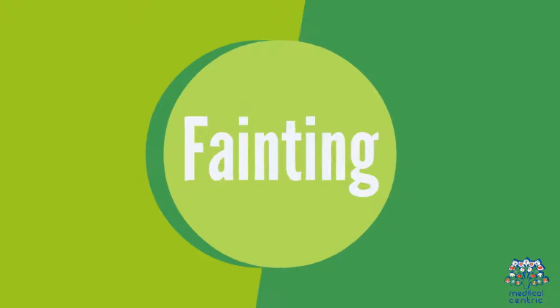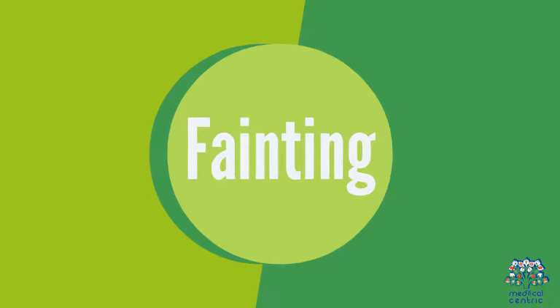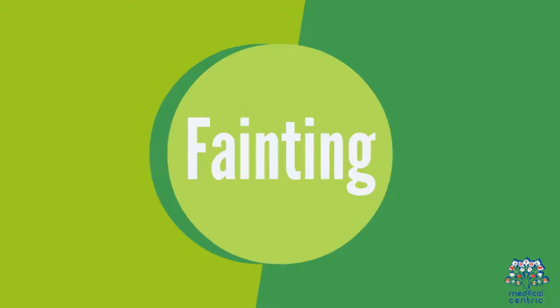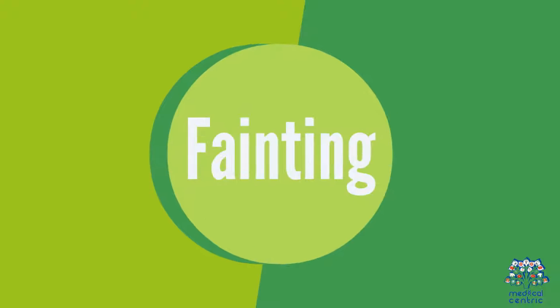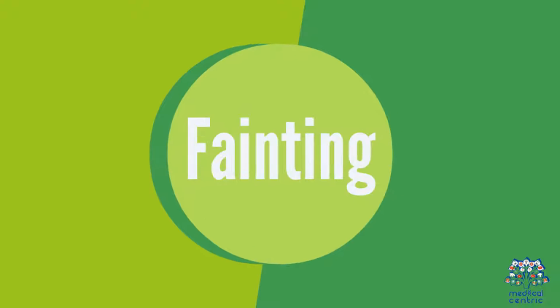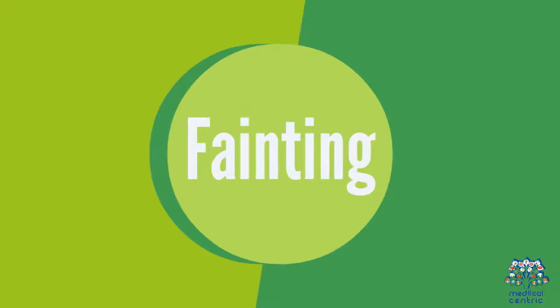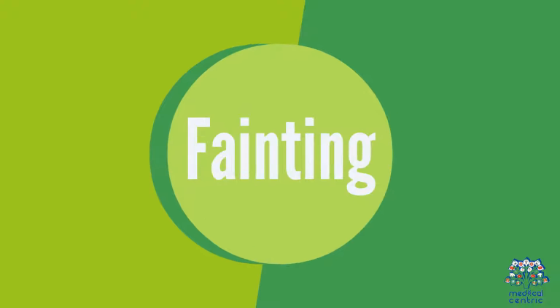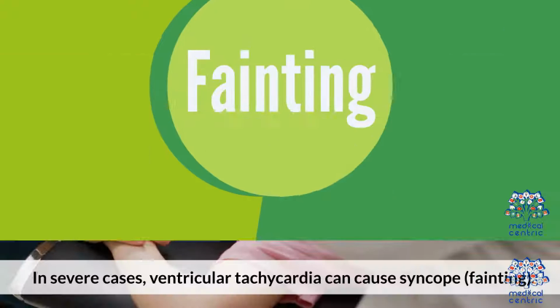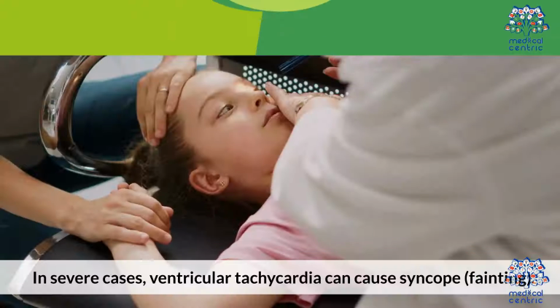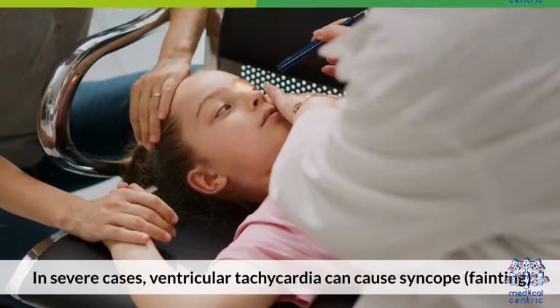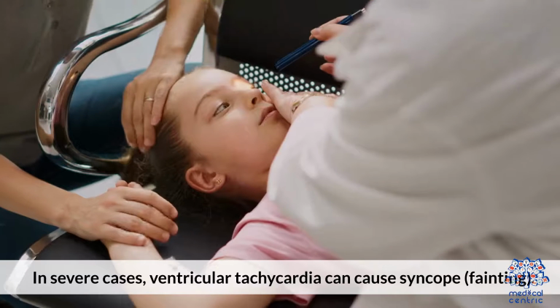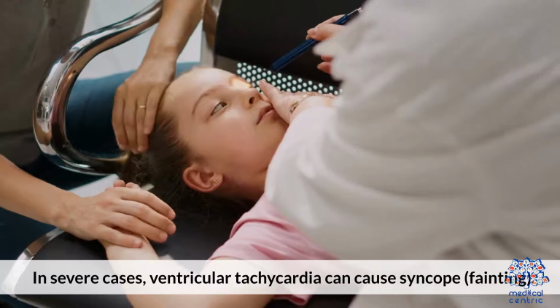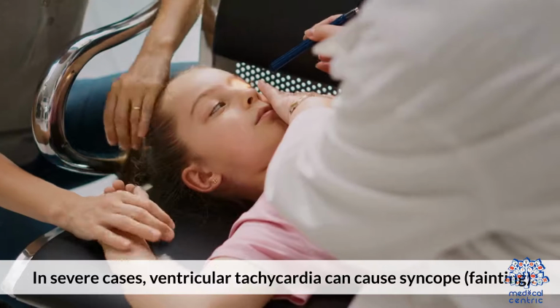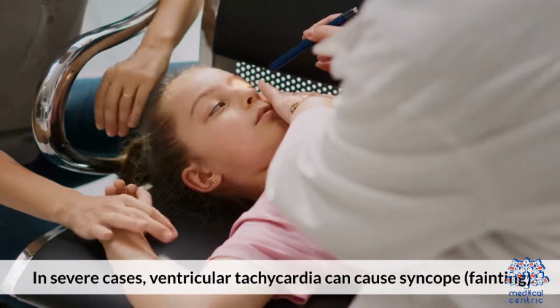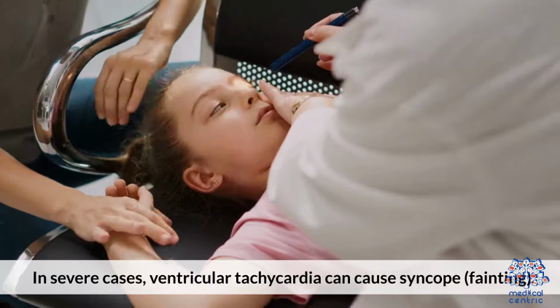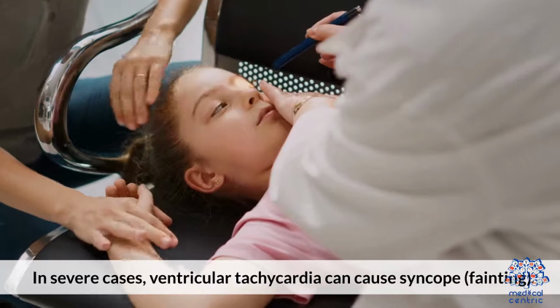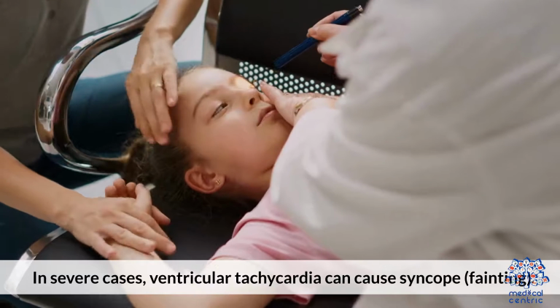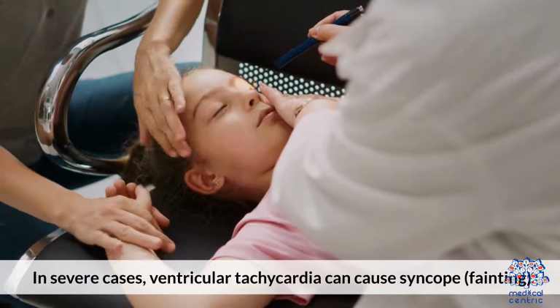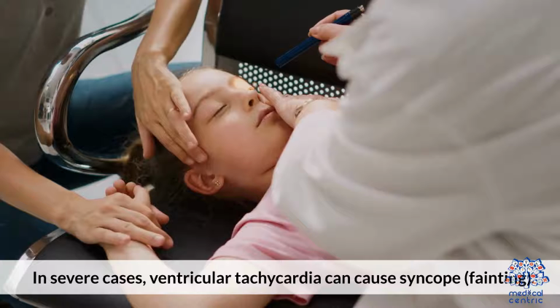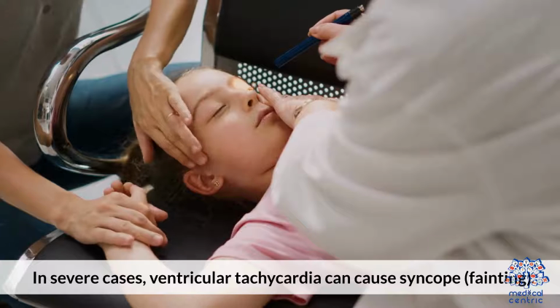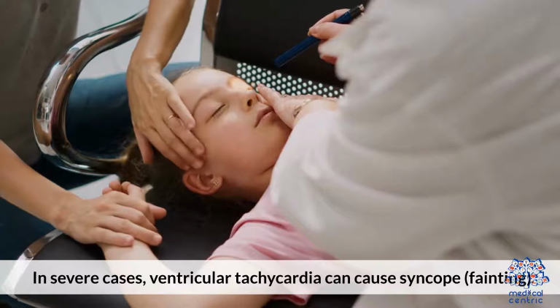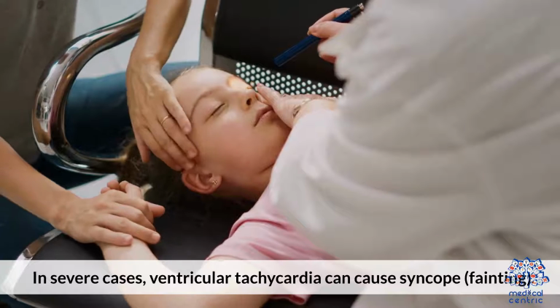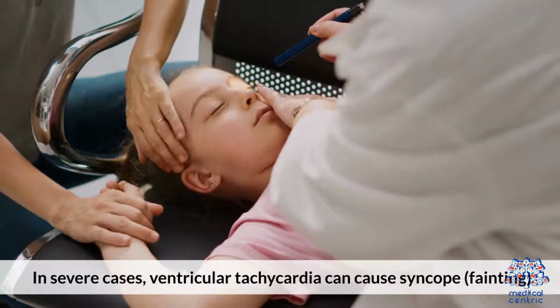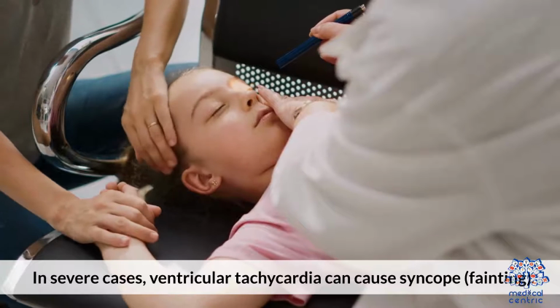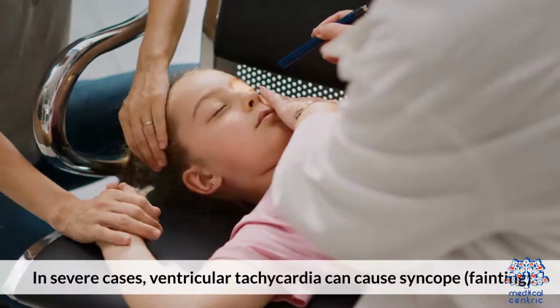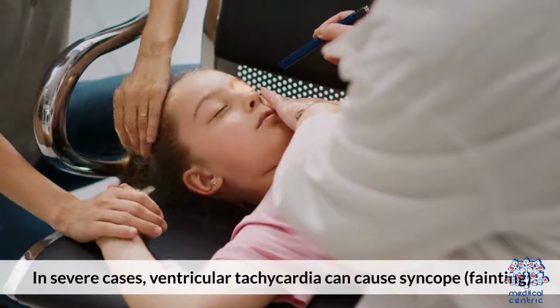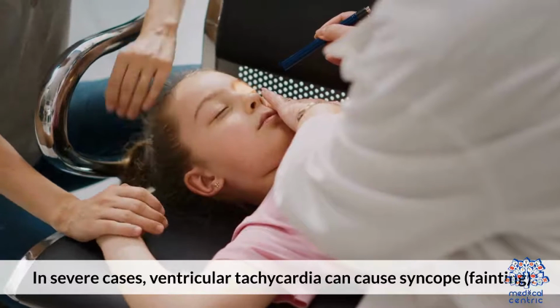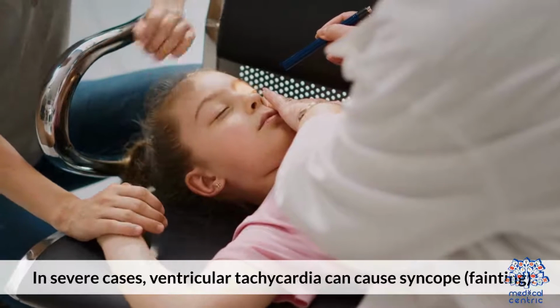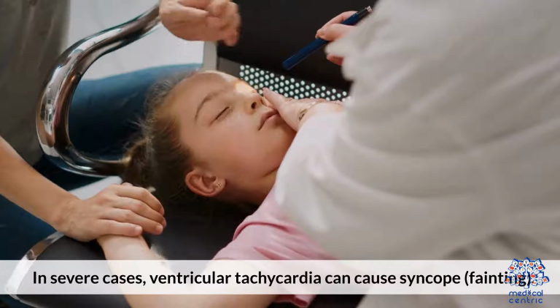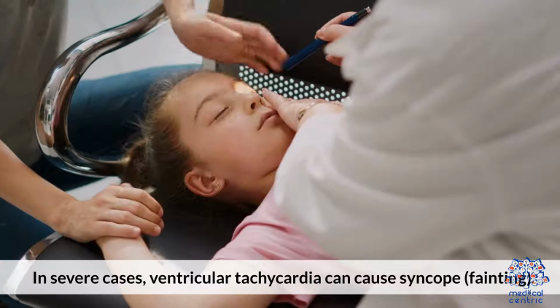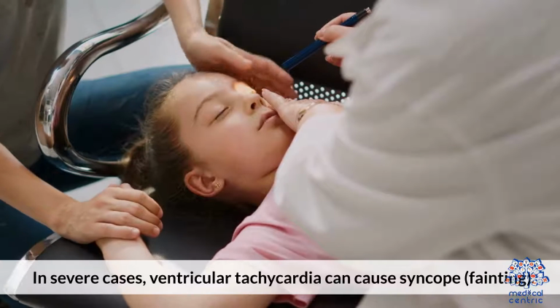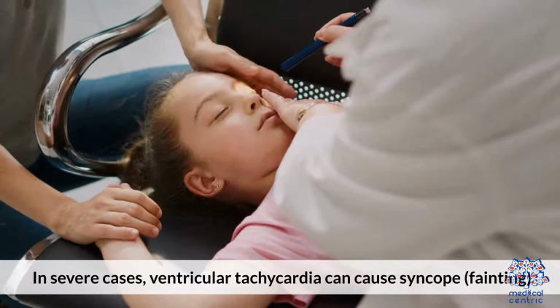Fainting: in severe cases, ventricular tachycardia can cause syncope.